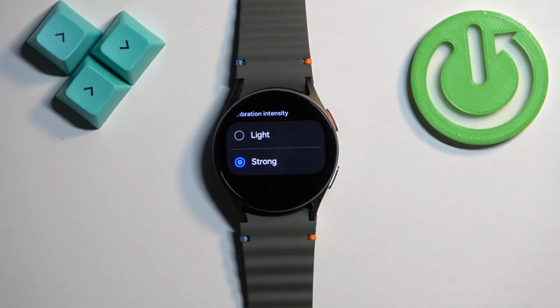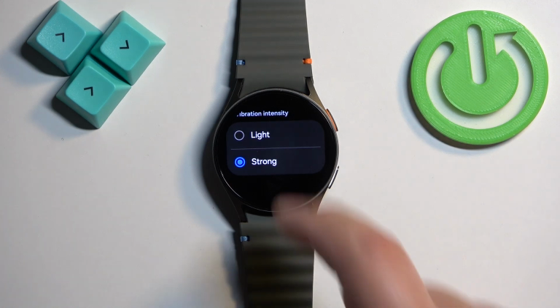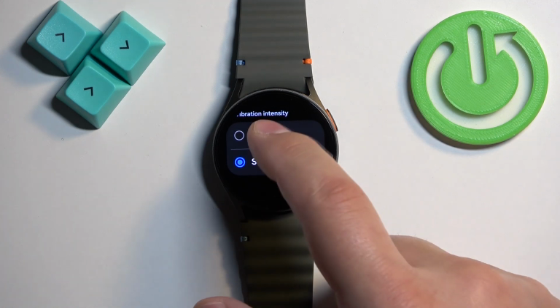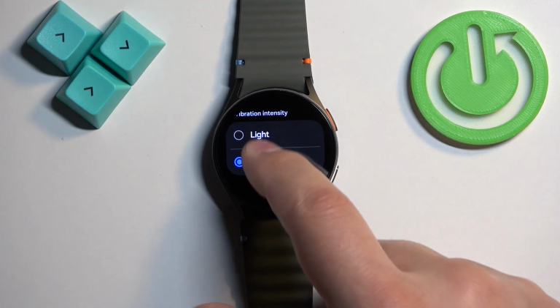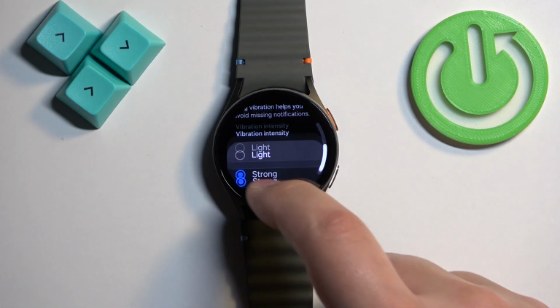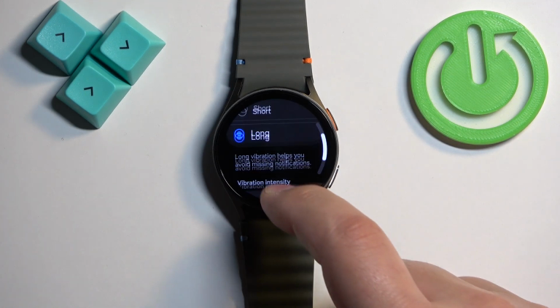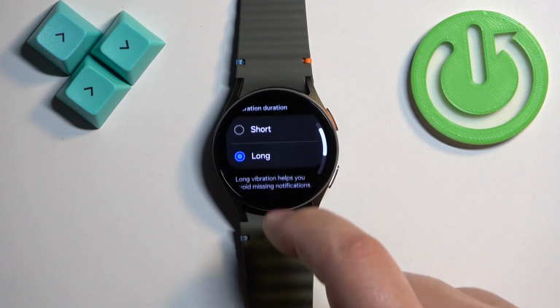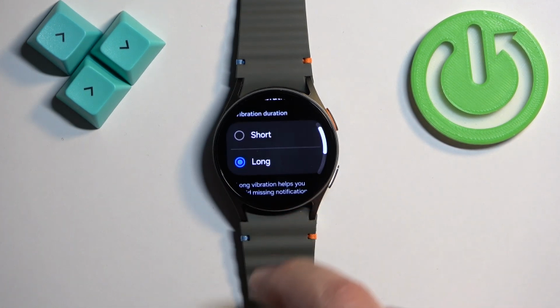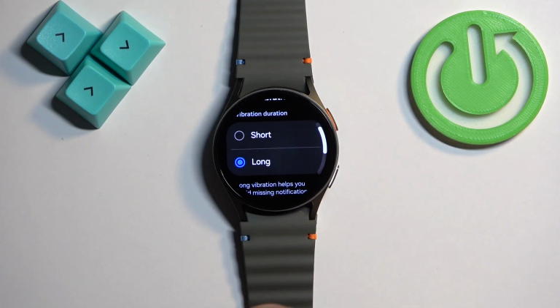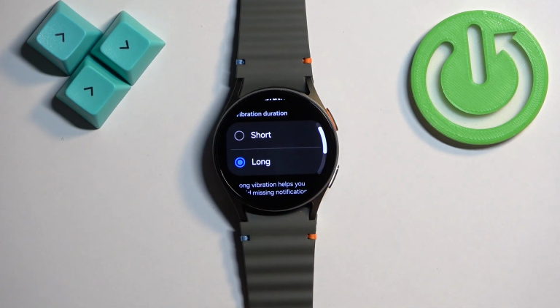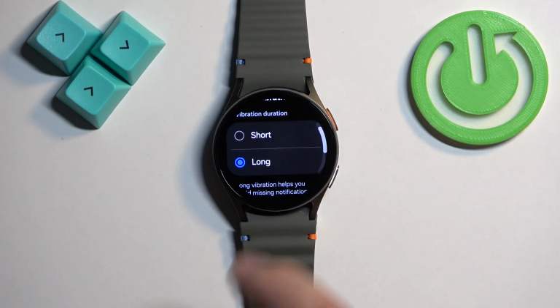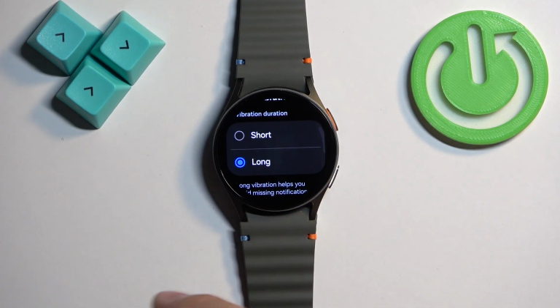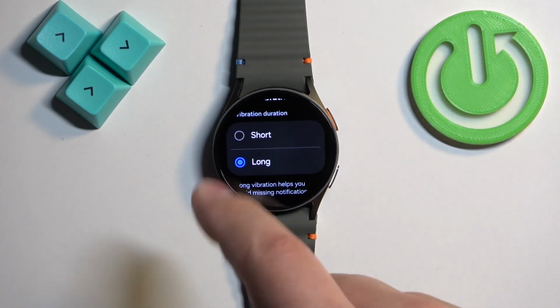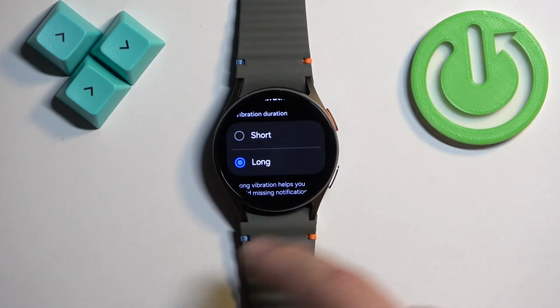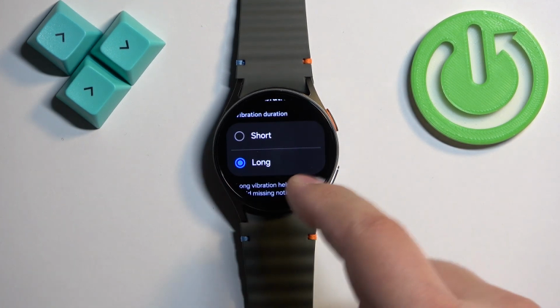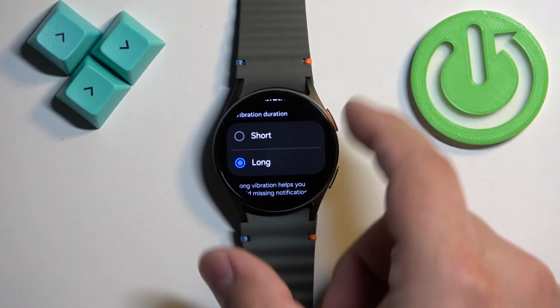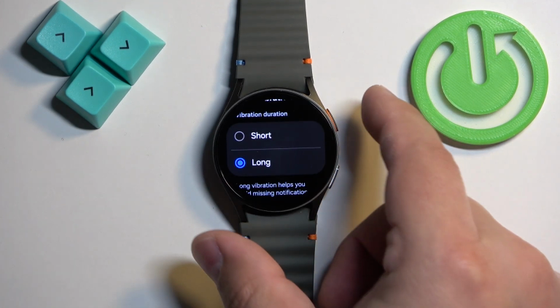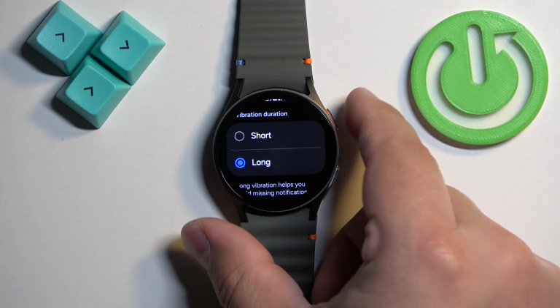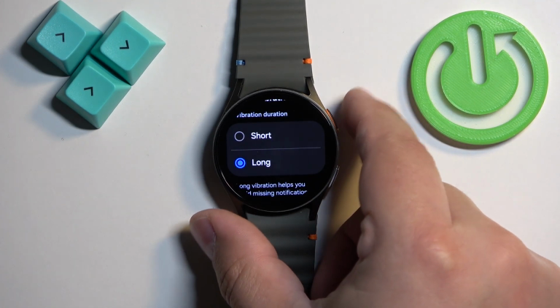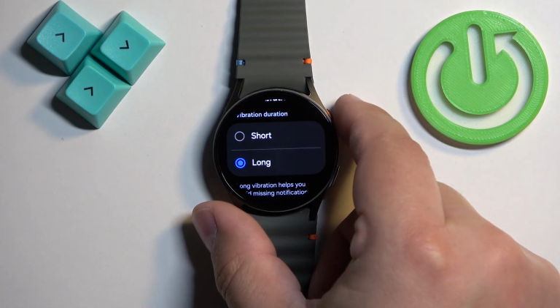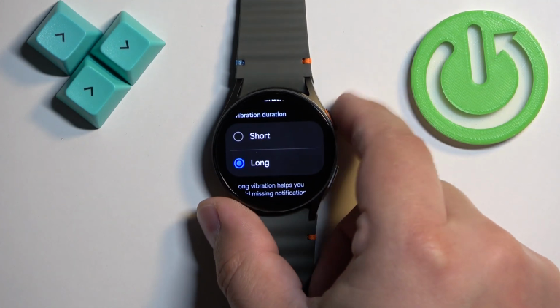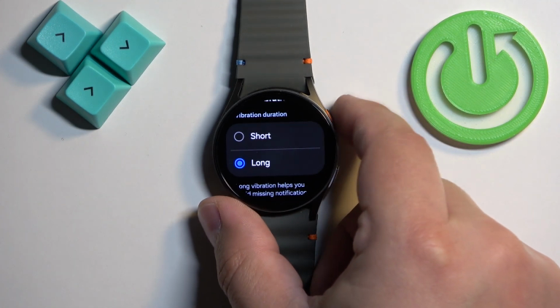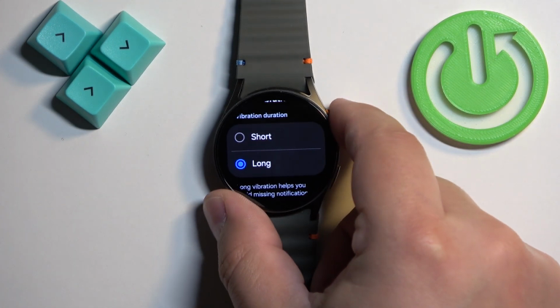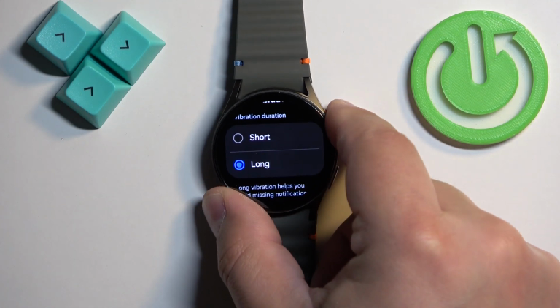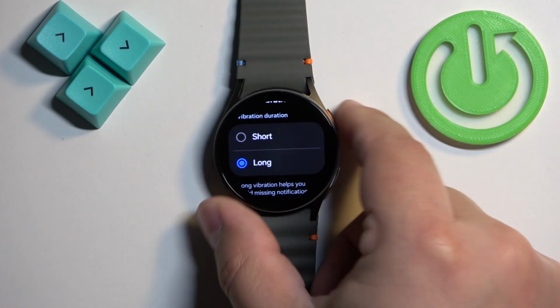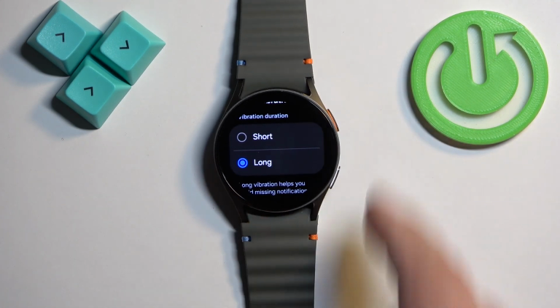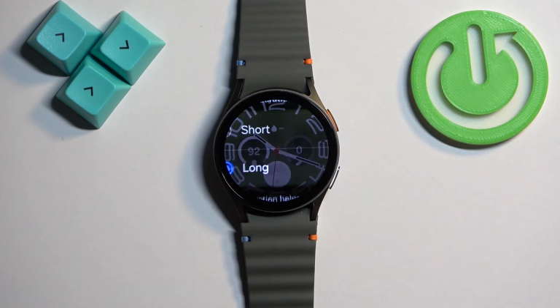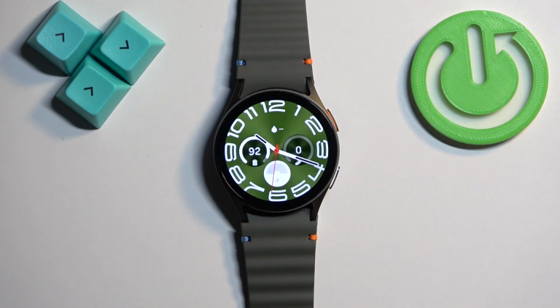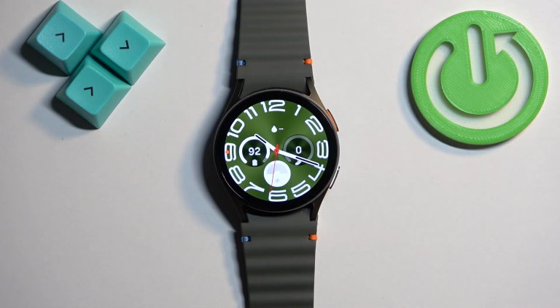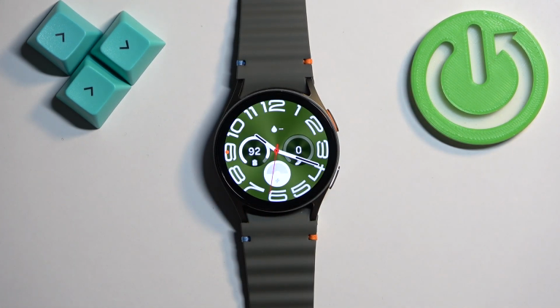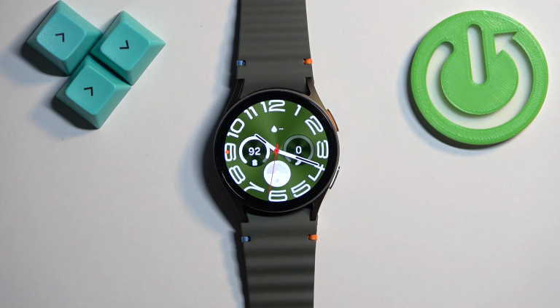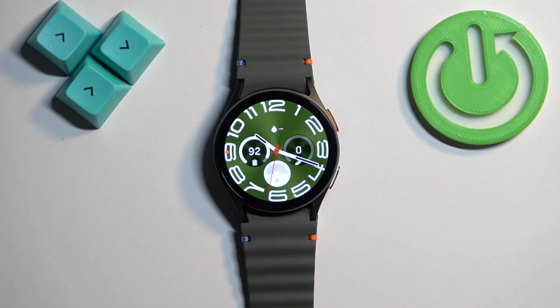Select the one you like, and once you're done you can press the home button to go back to the watch face.